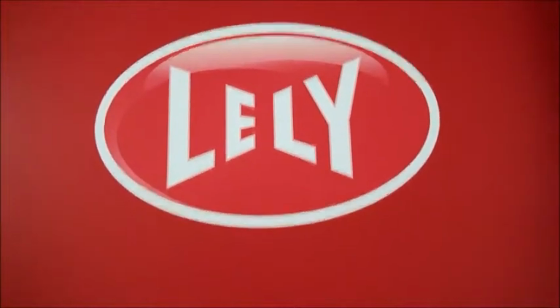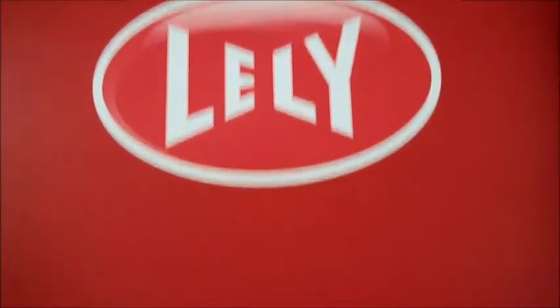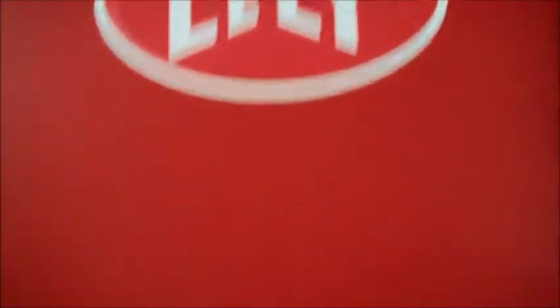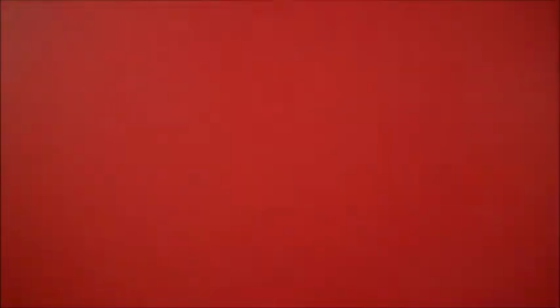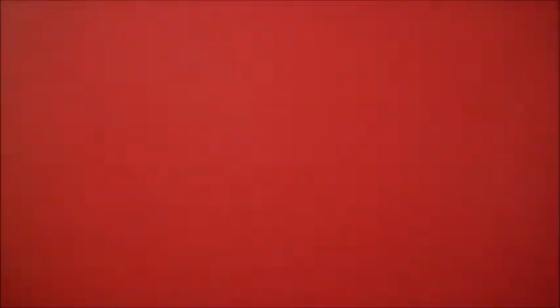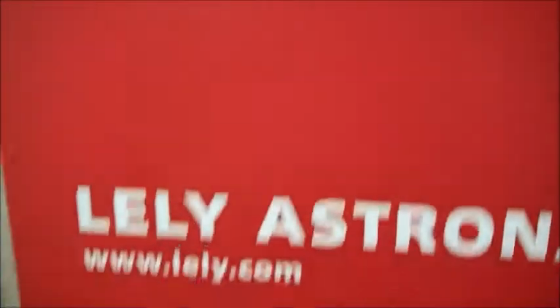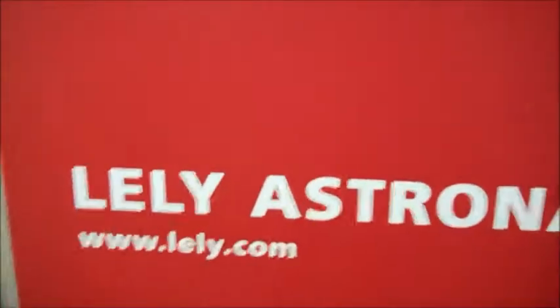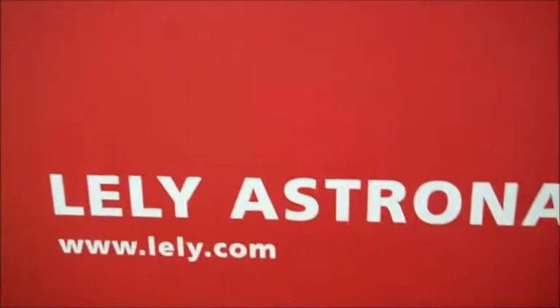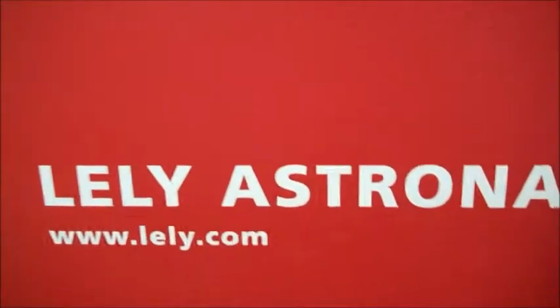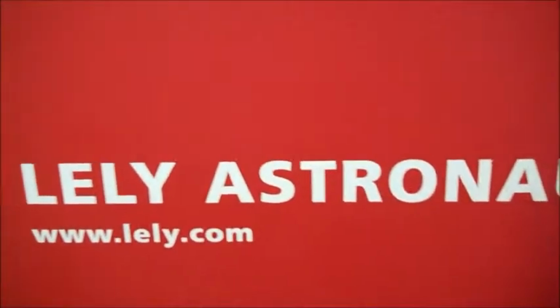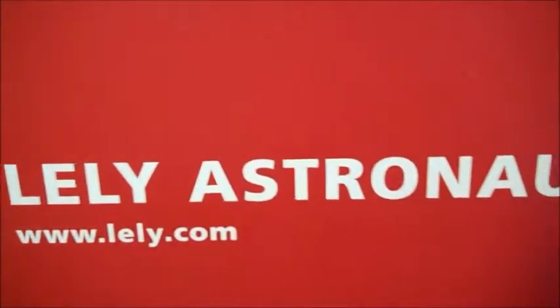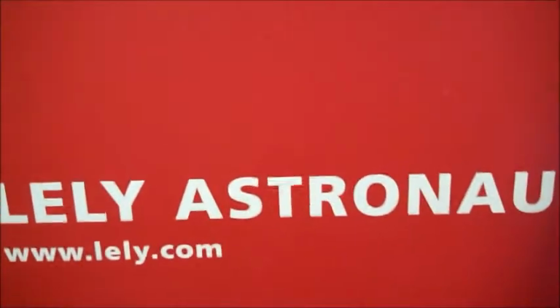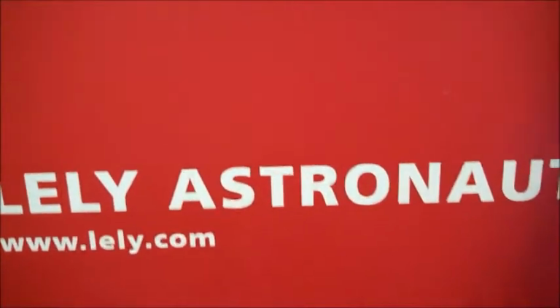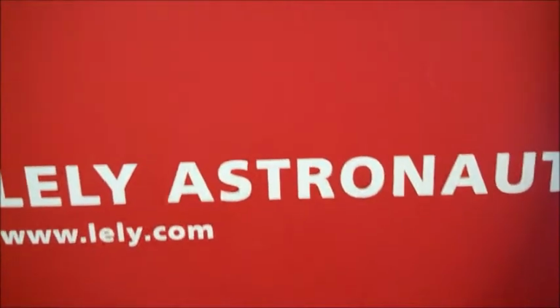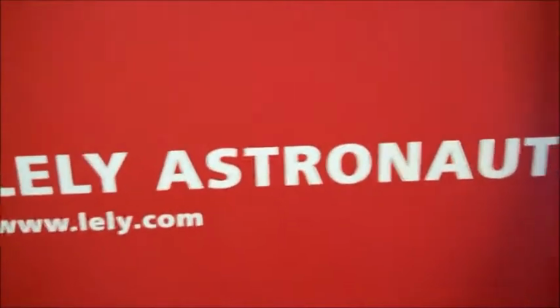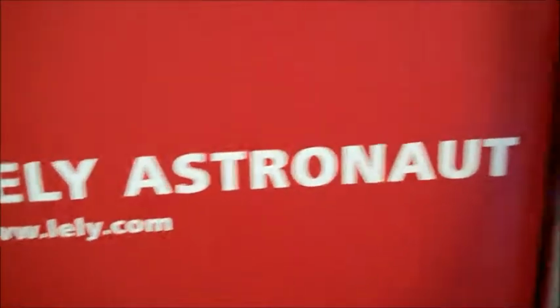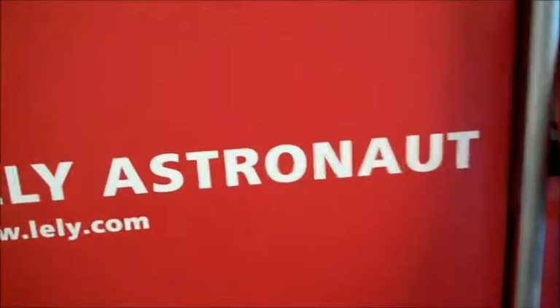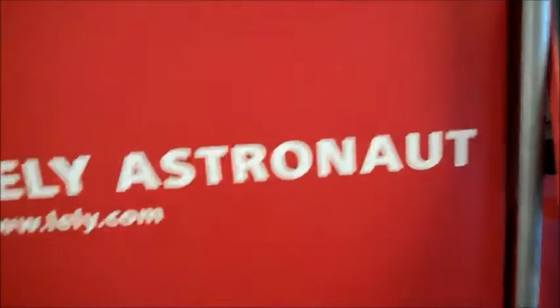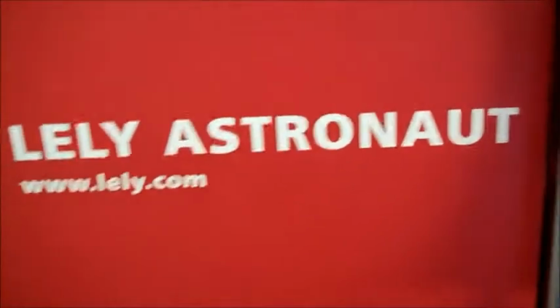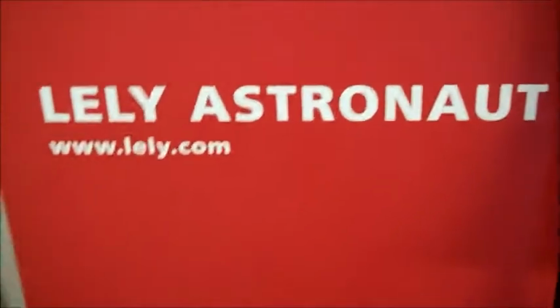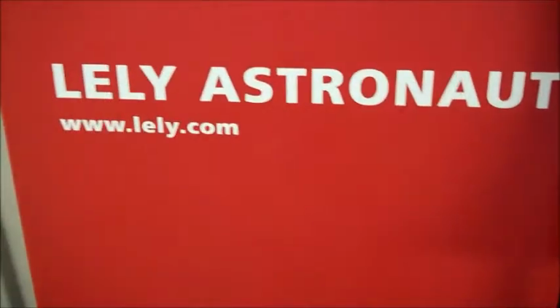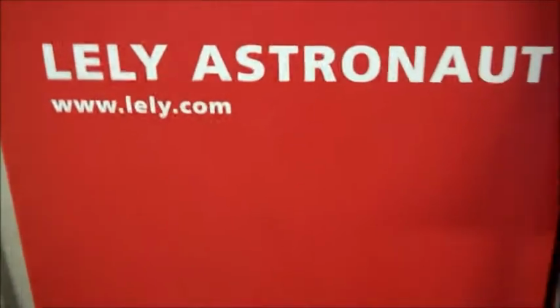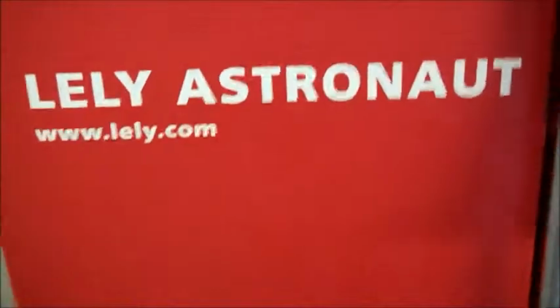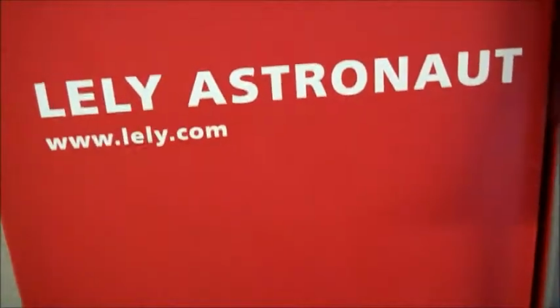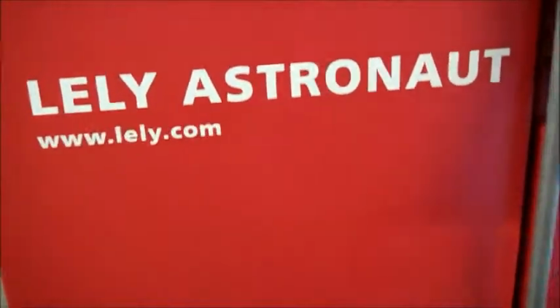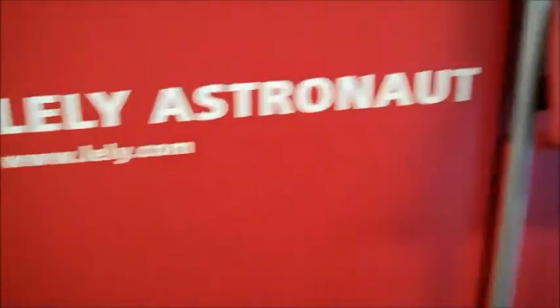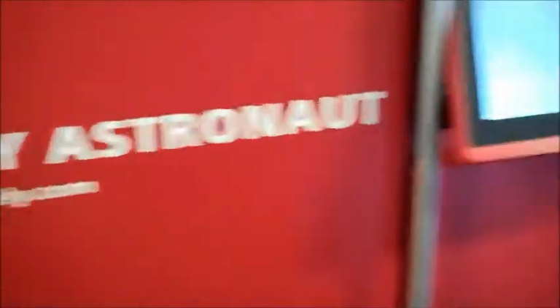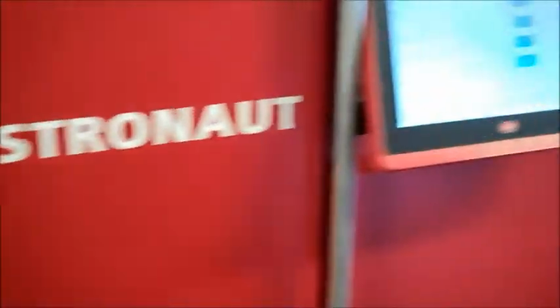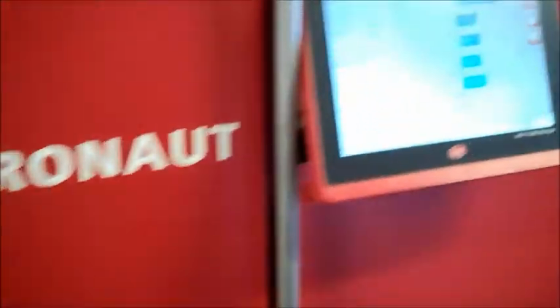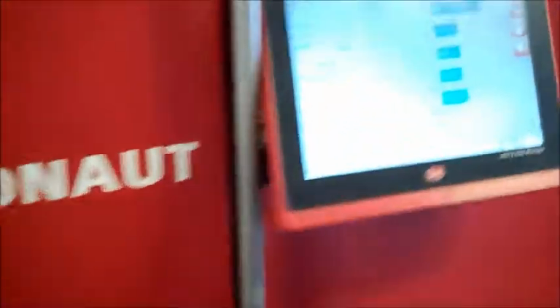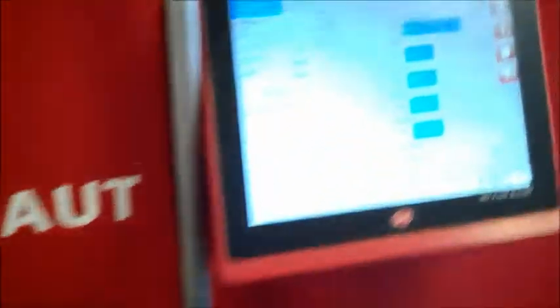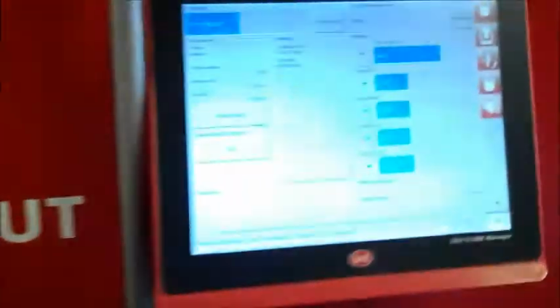It's a Lahey Astronaut Automatic Robotic Mounter.